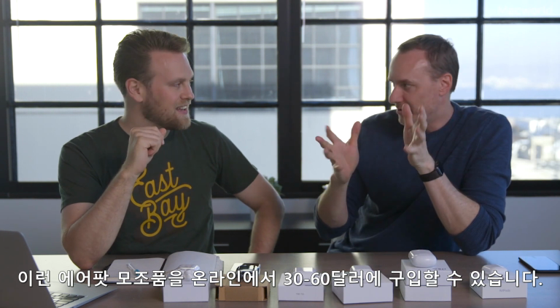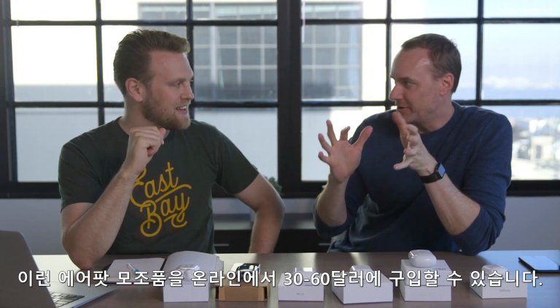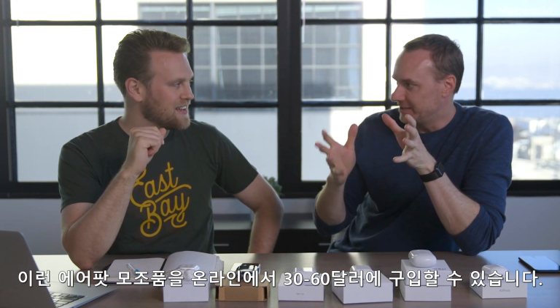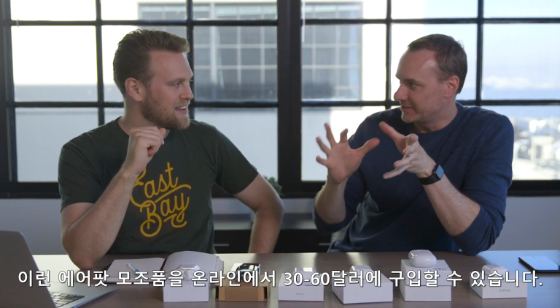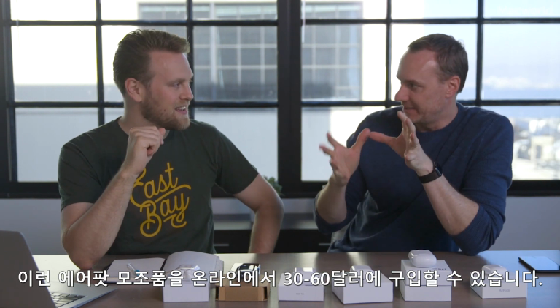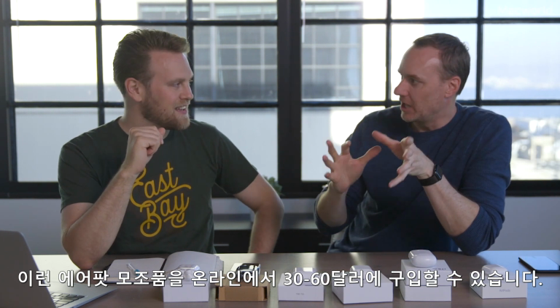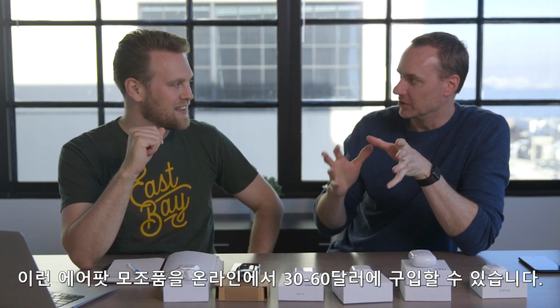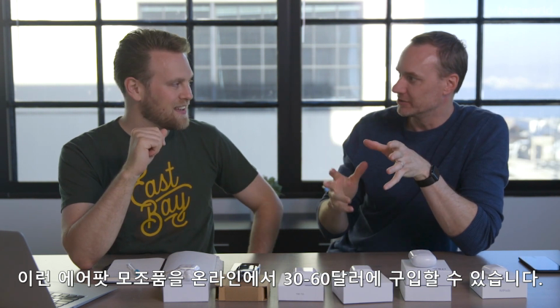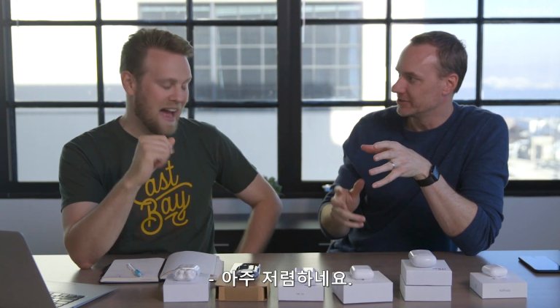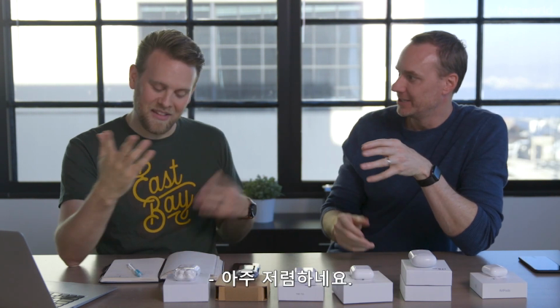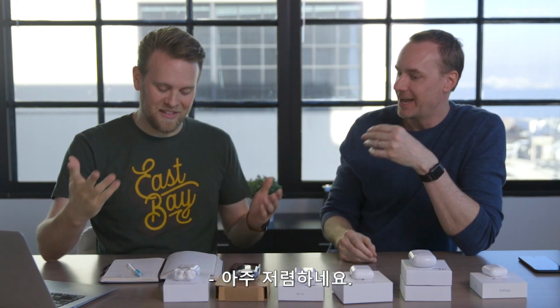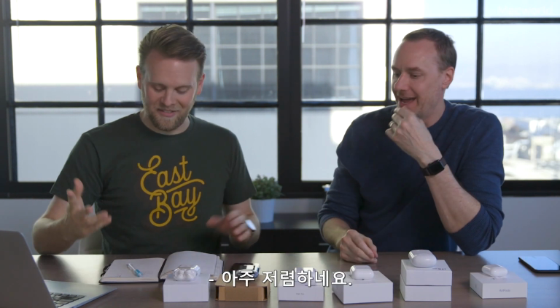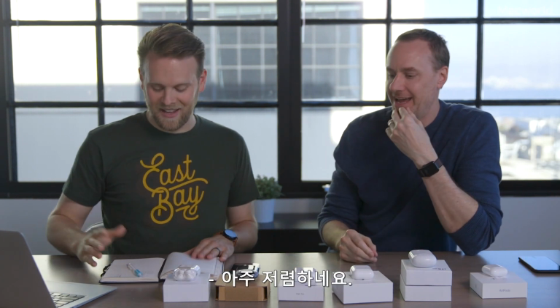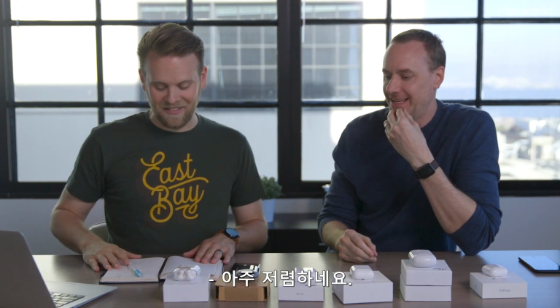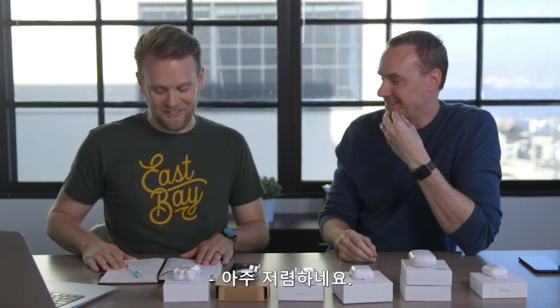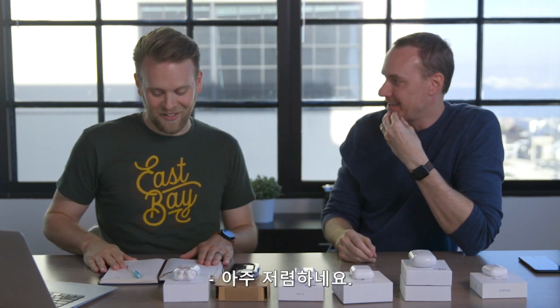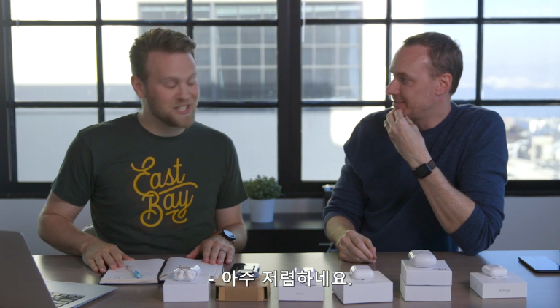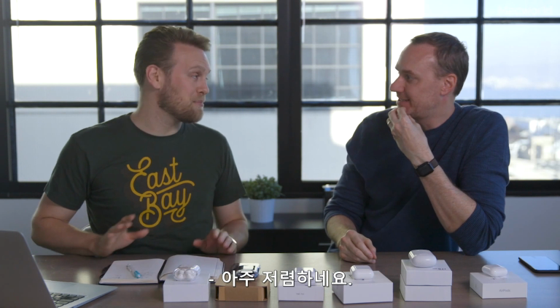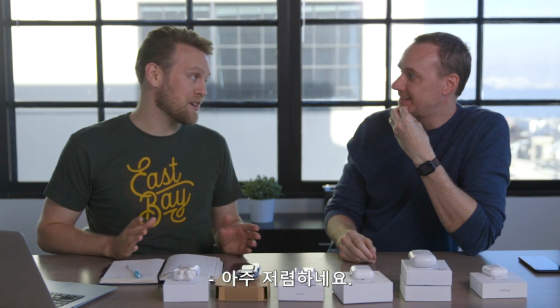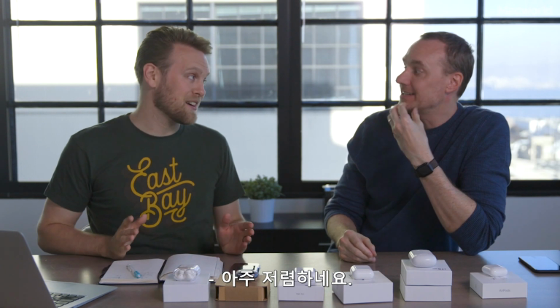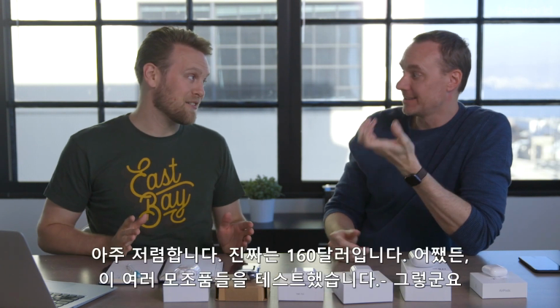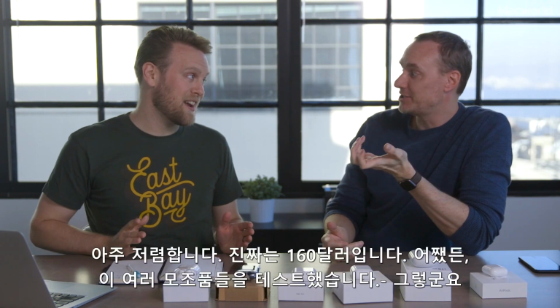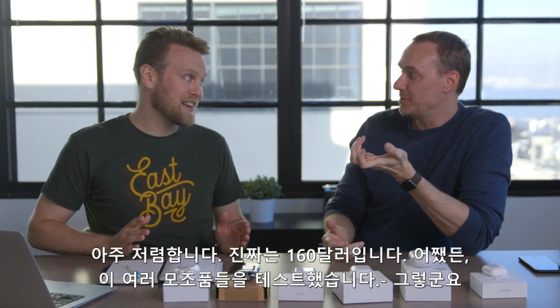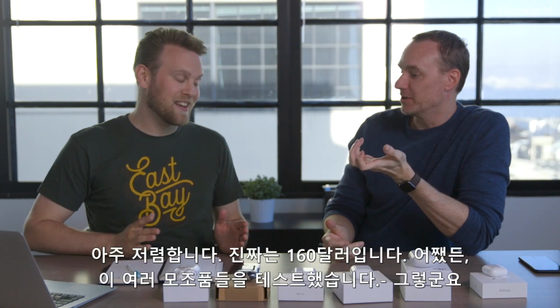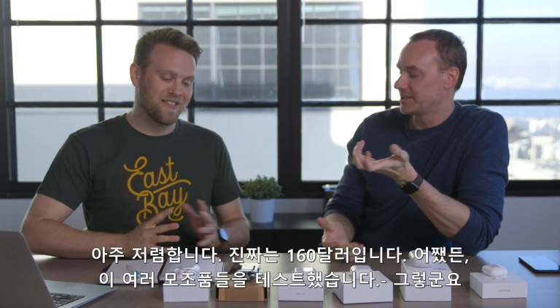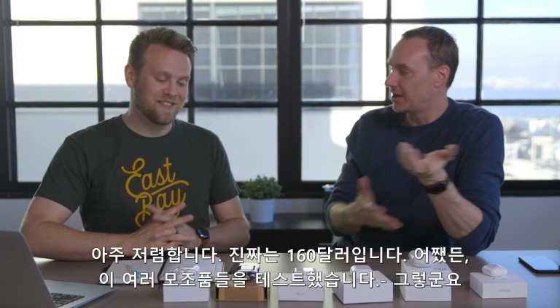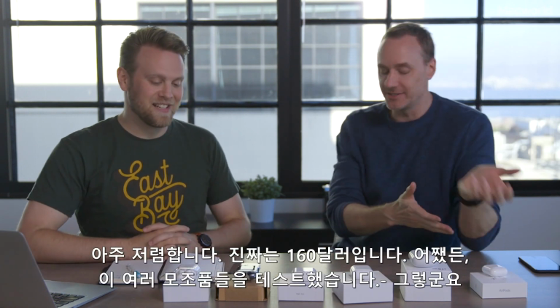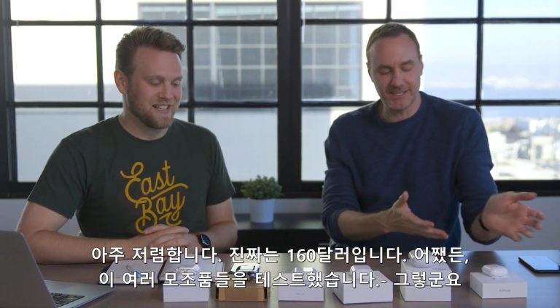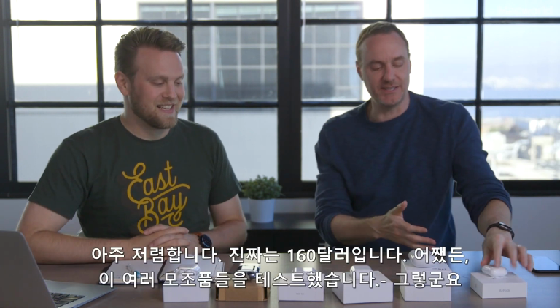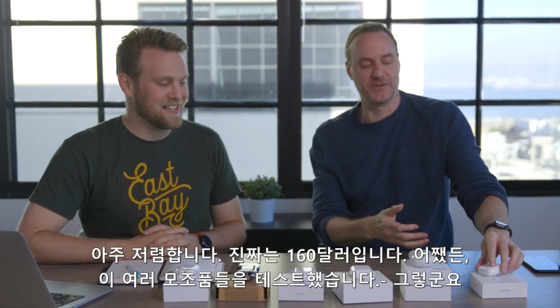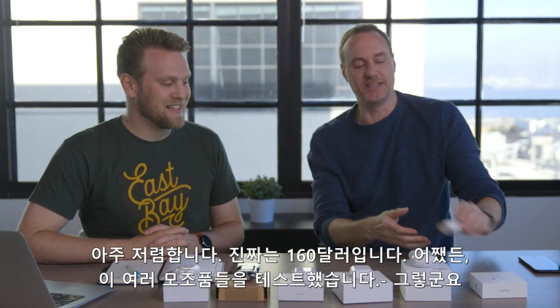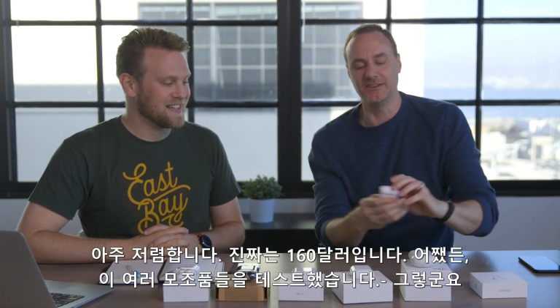You can get things that look like AirPods online for 30 to 60 dollars — that sounds a lot cheaper. It's a hundred and sixty for the real ones.